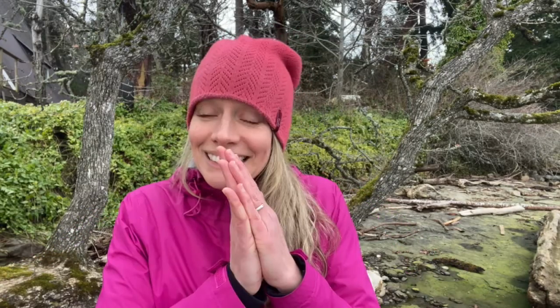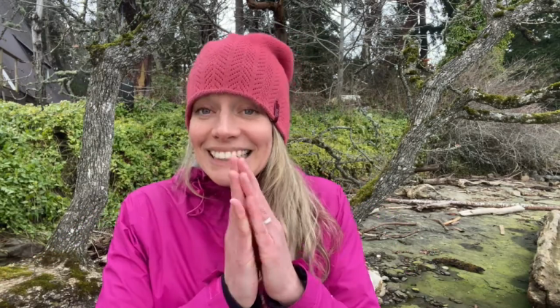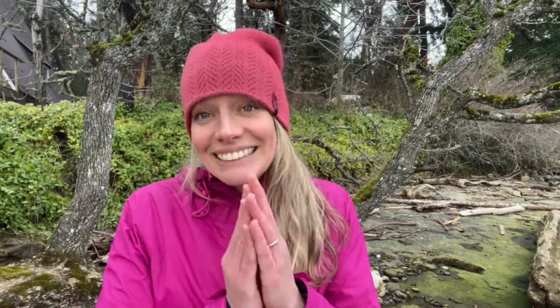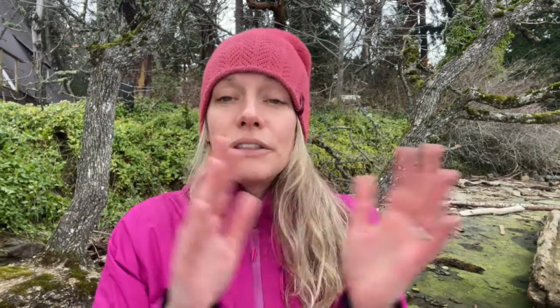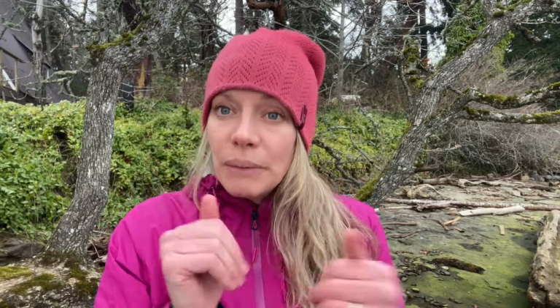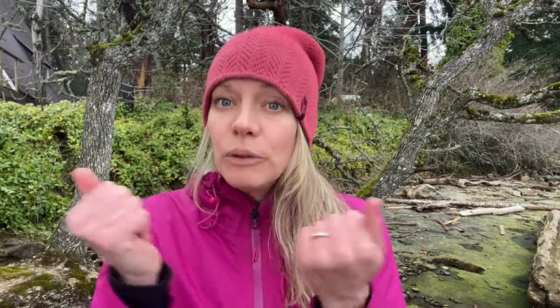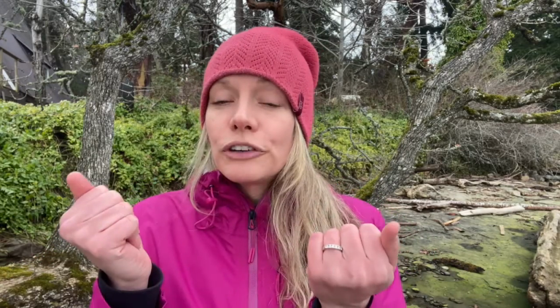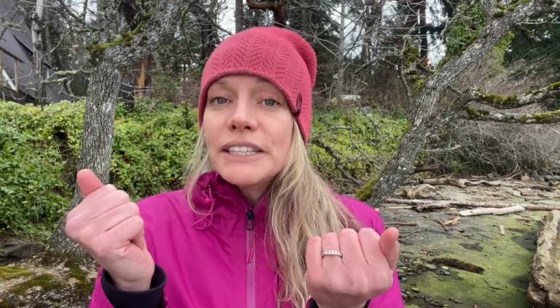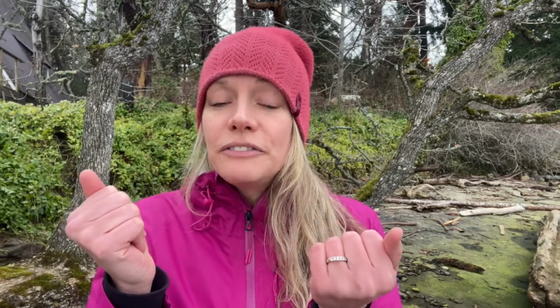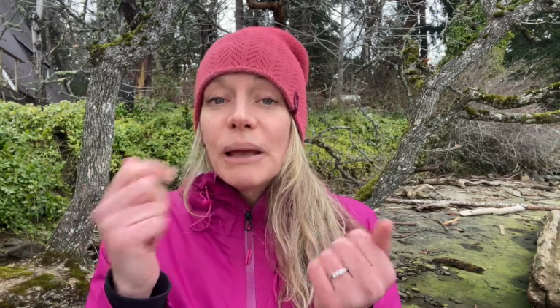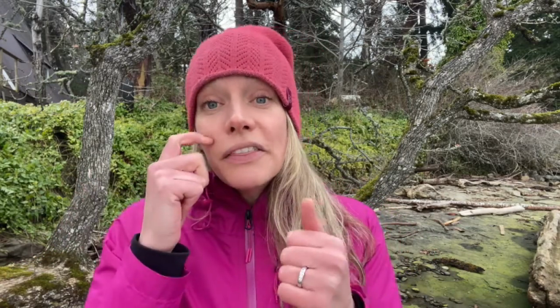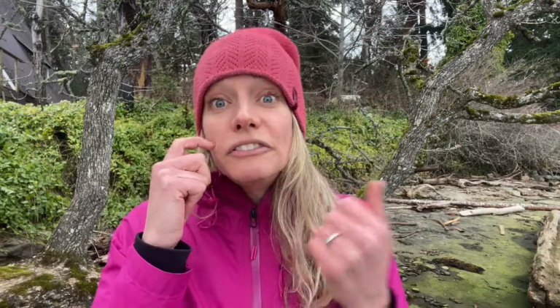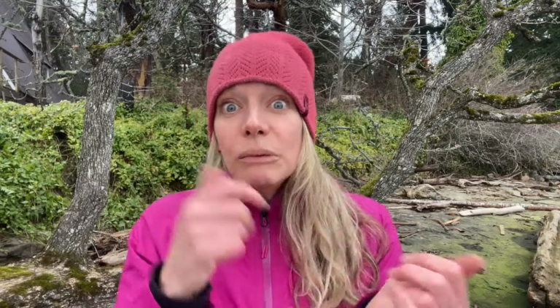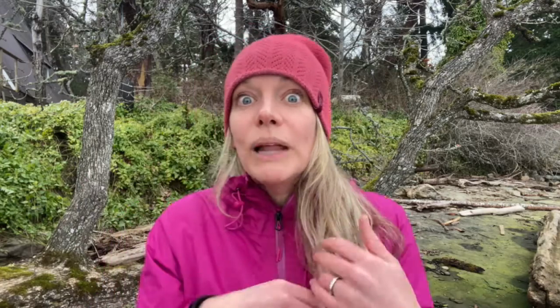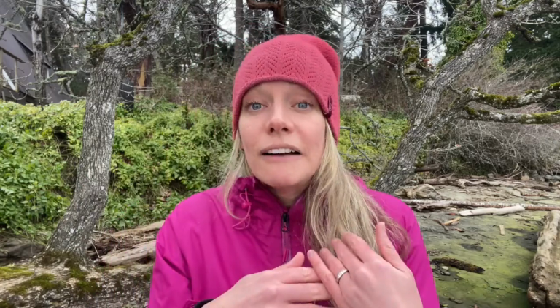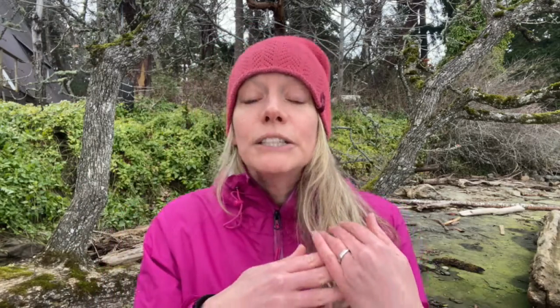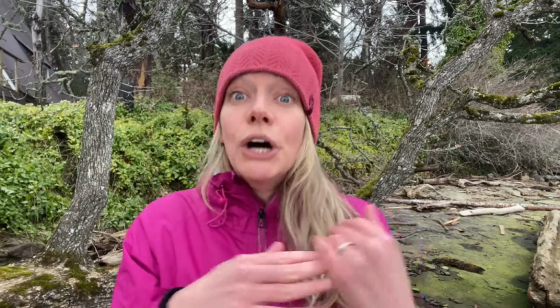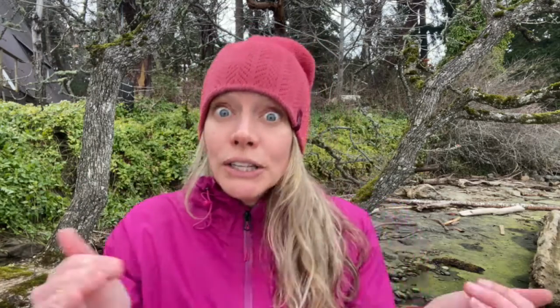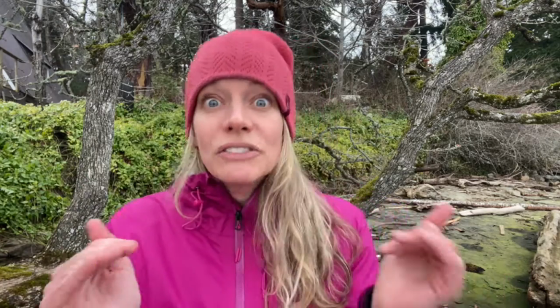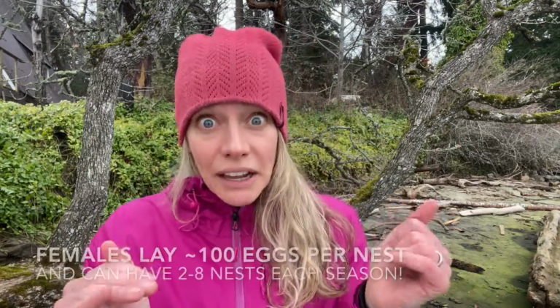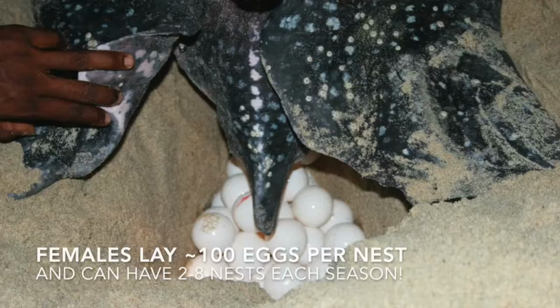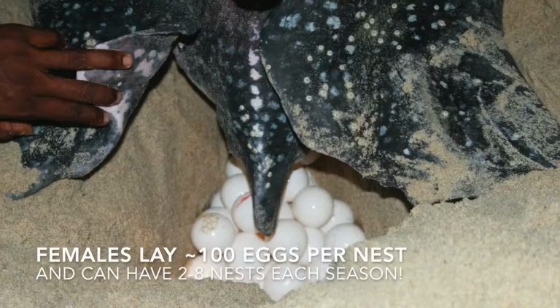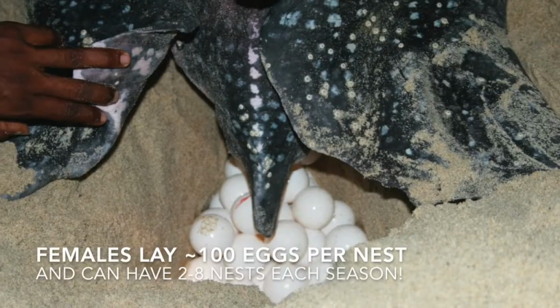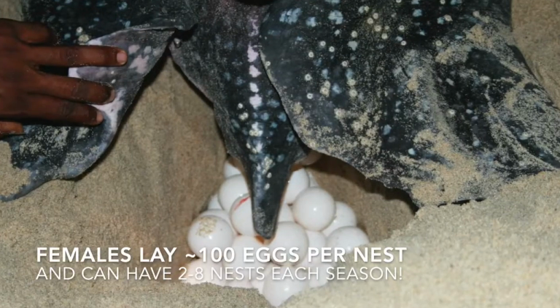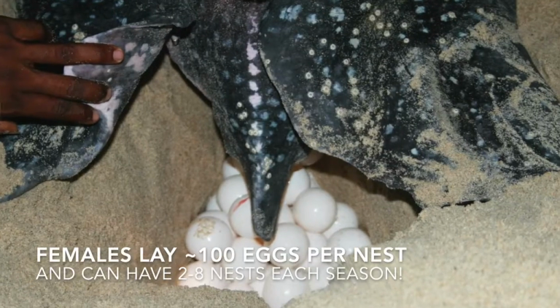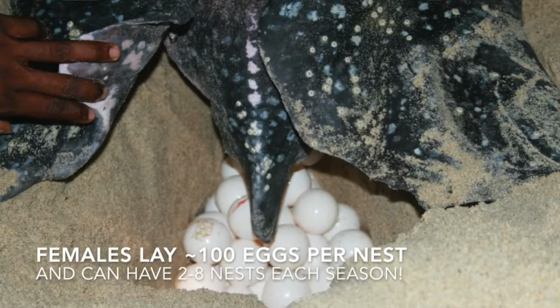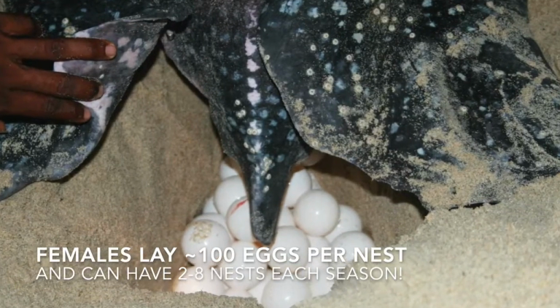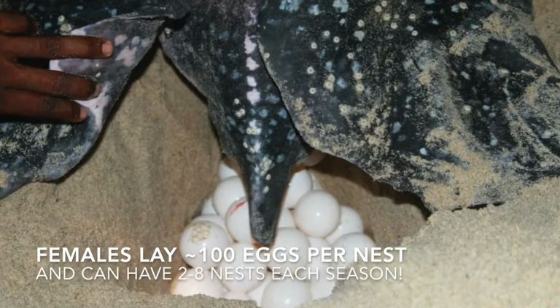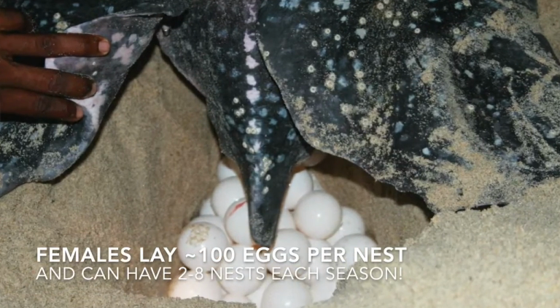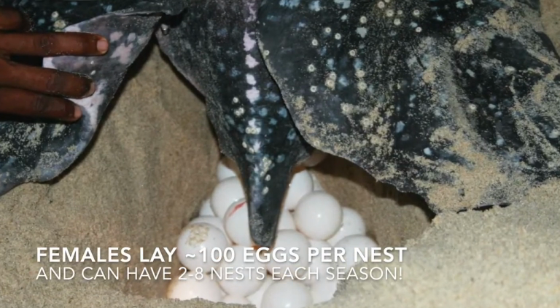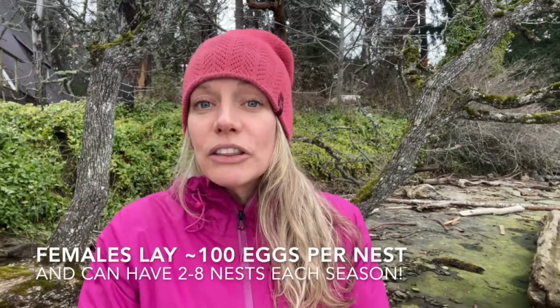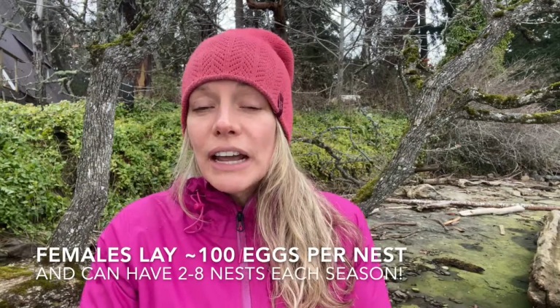Isn't that cute? The male will fertilize the female and then the female will have tons of eggs. So she goes back onto the beach and lays their eggs.